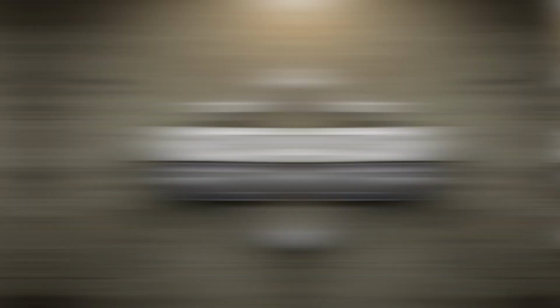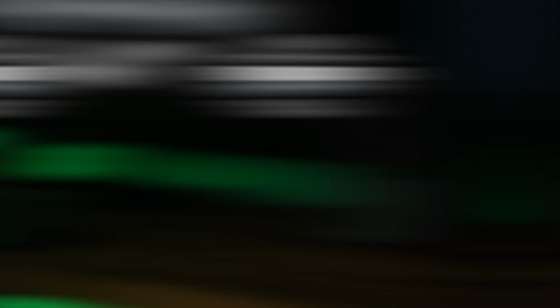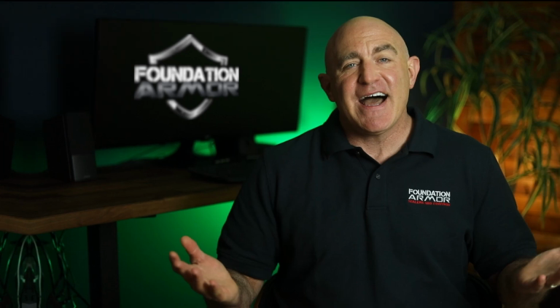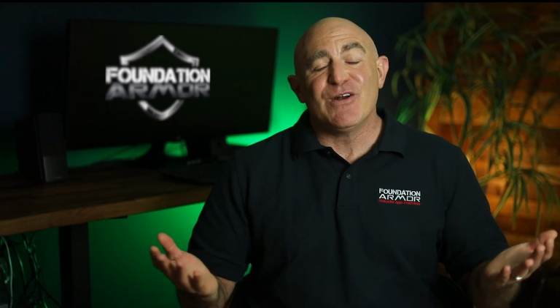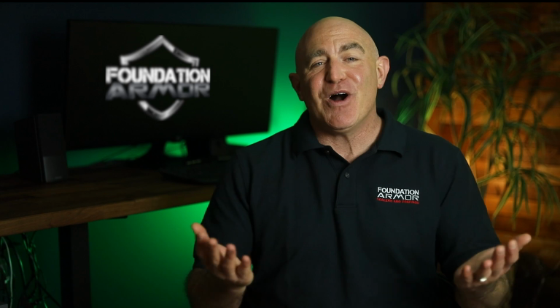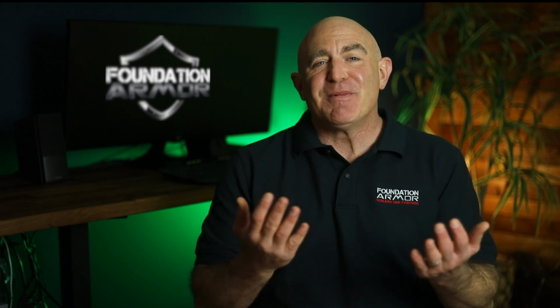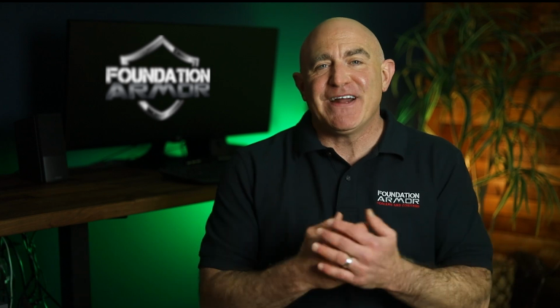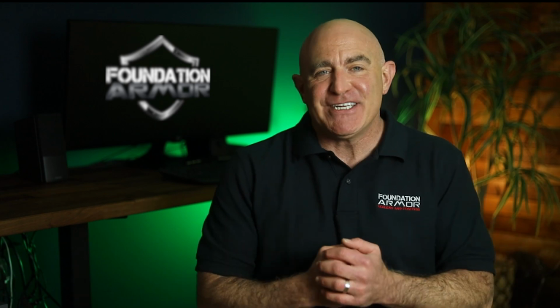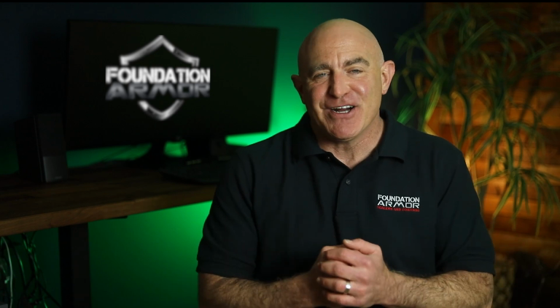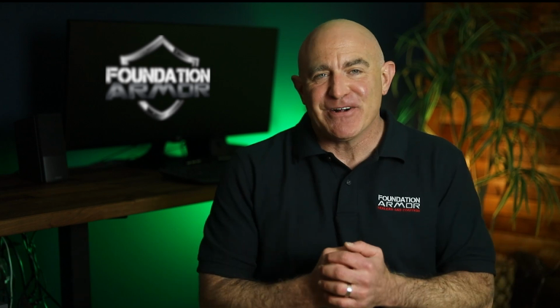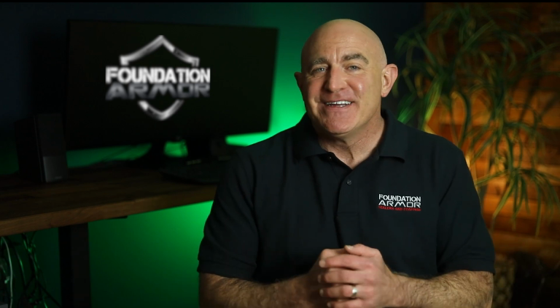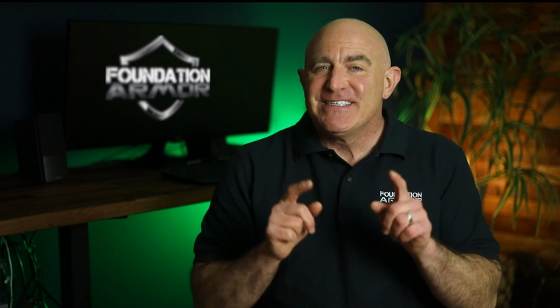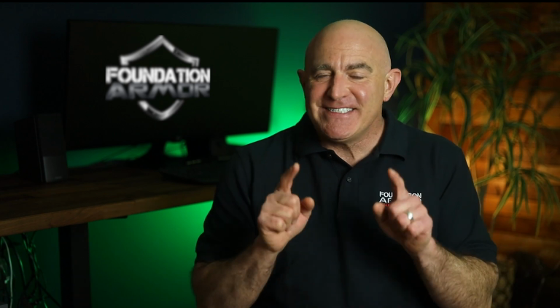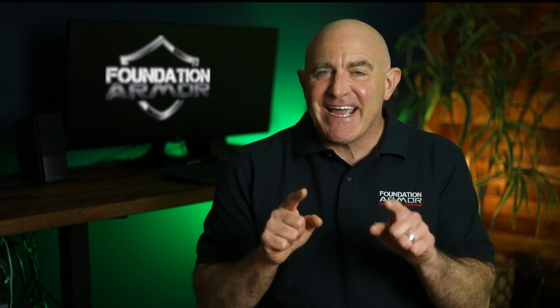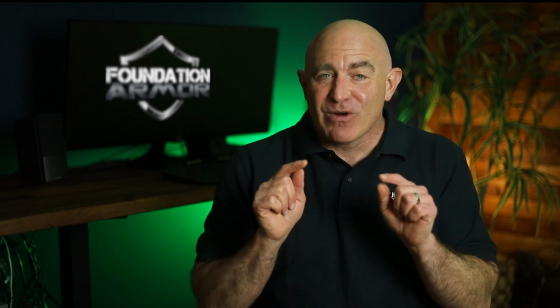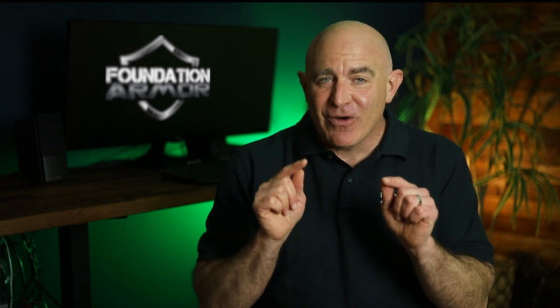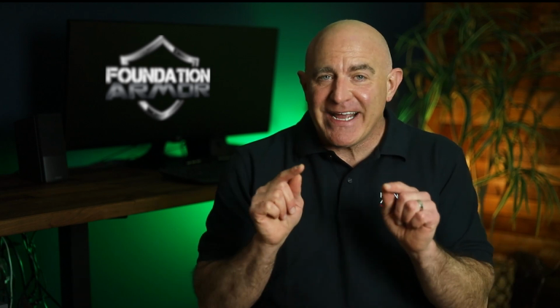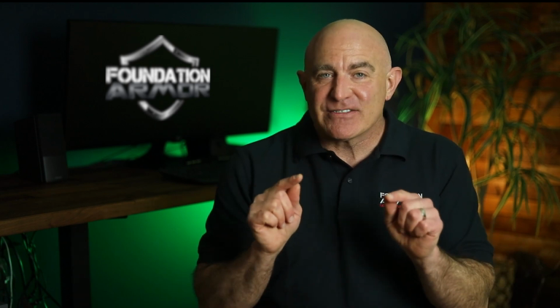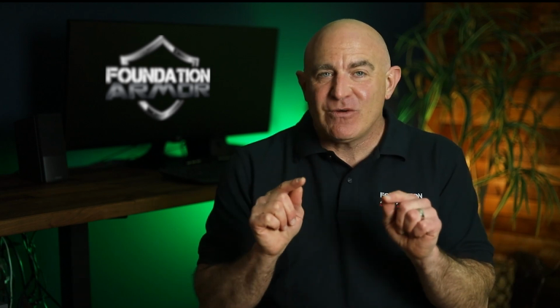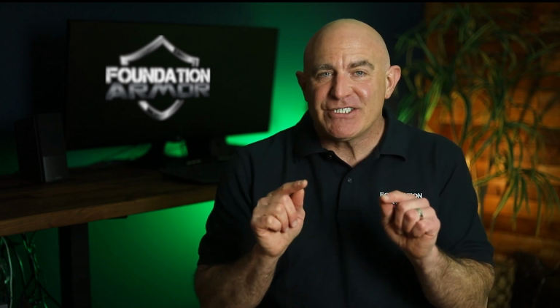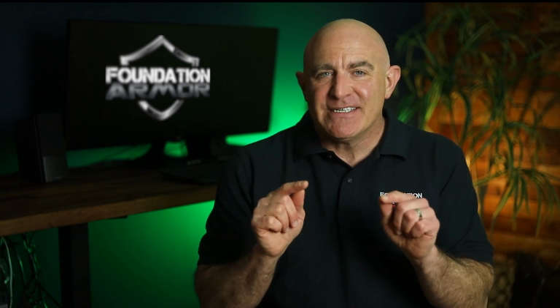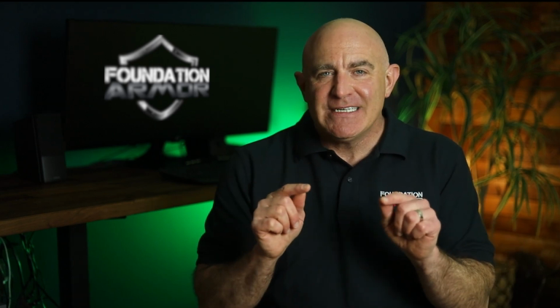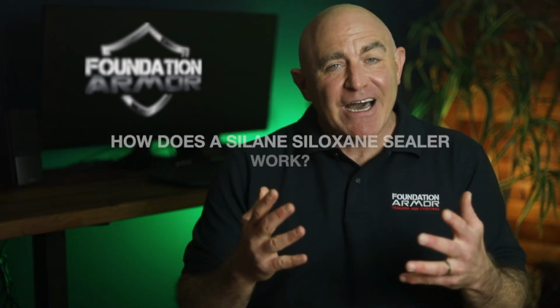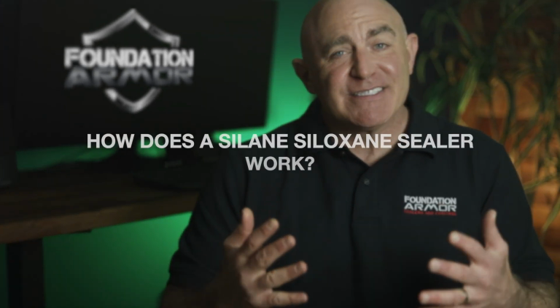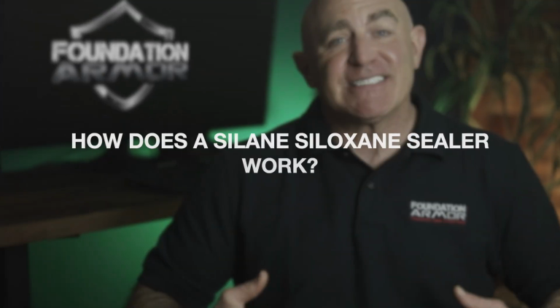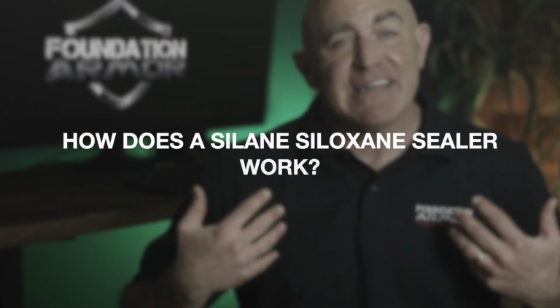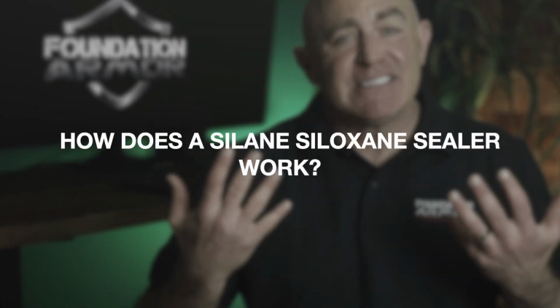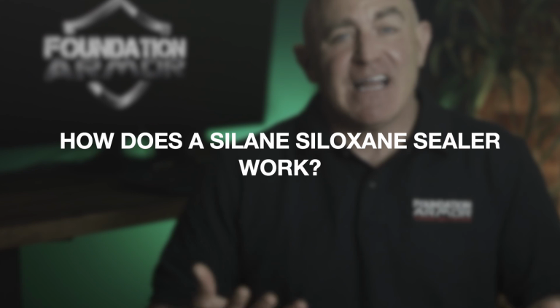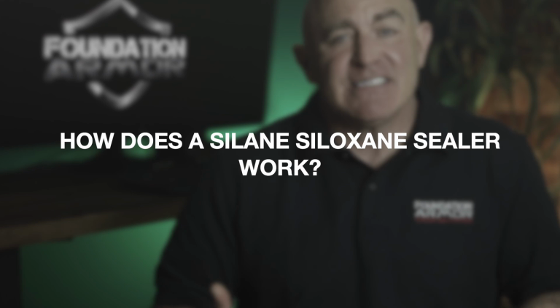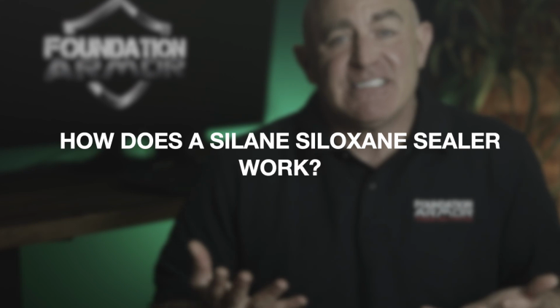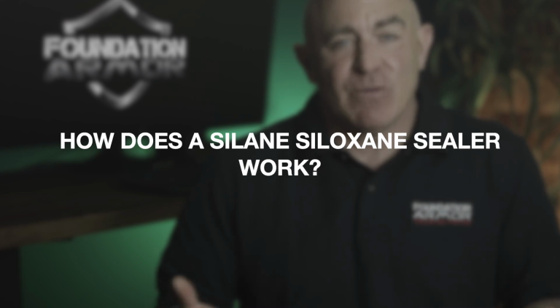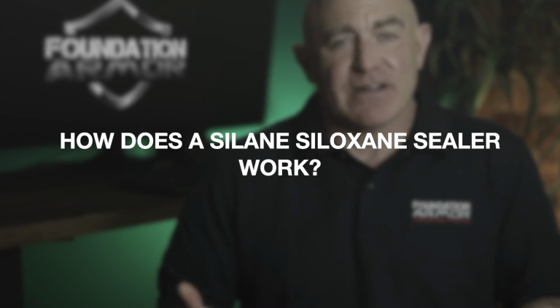Hi, and welcome to Foundation Armor. Today, we're going to answer the question: how does a silane siloxane sealer work?